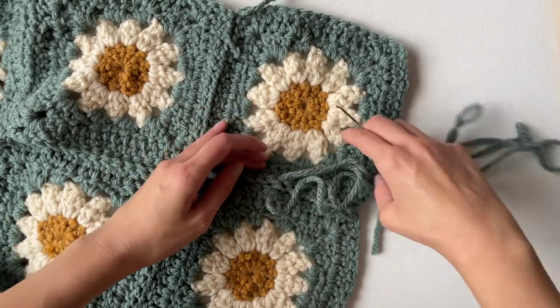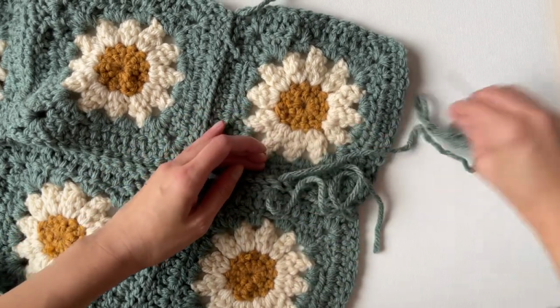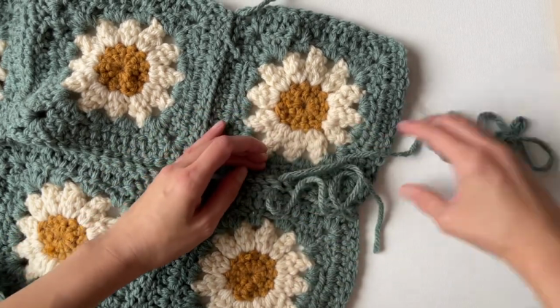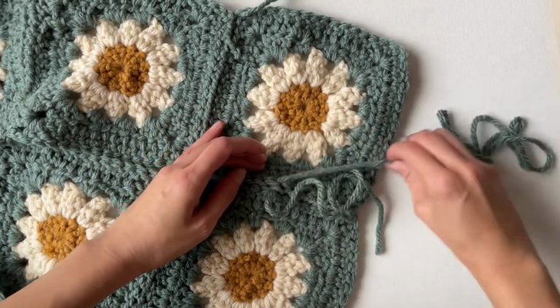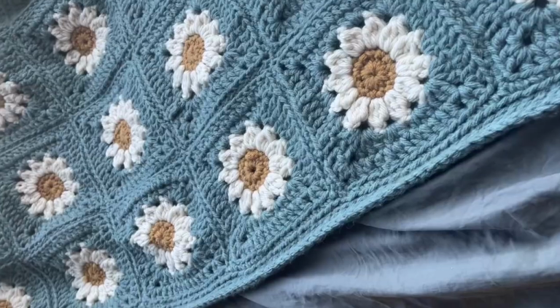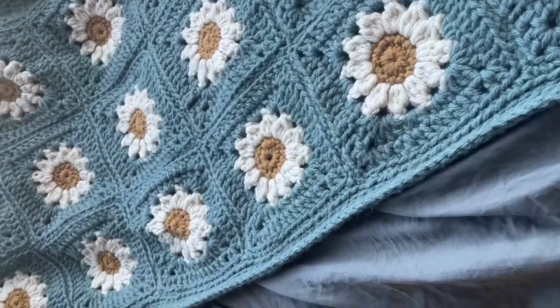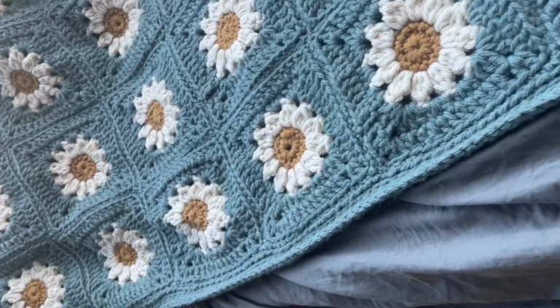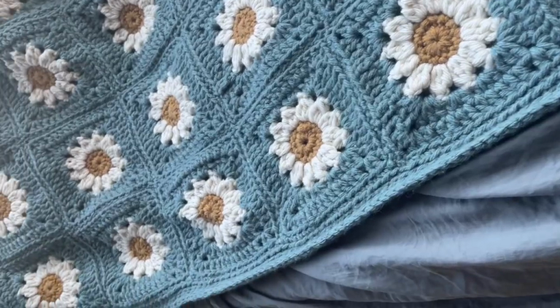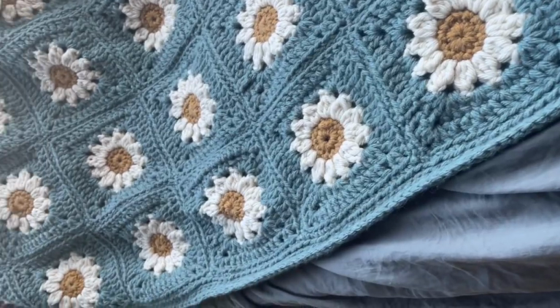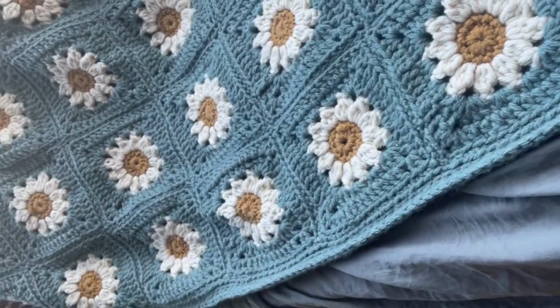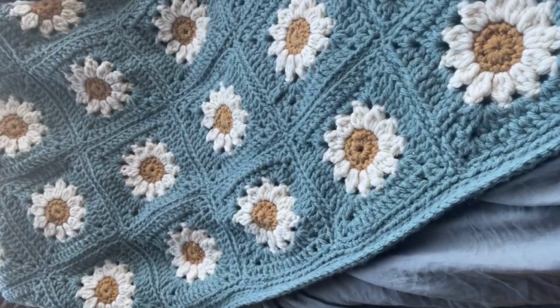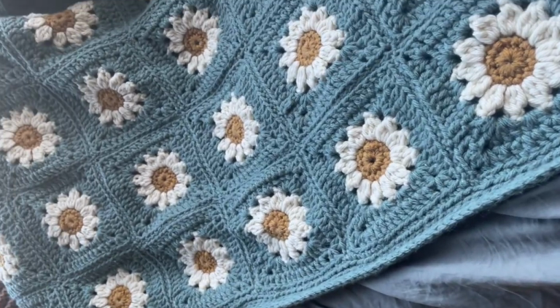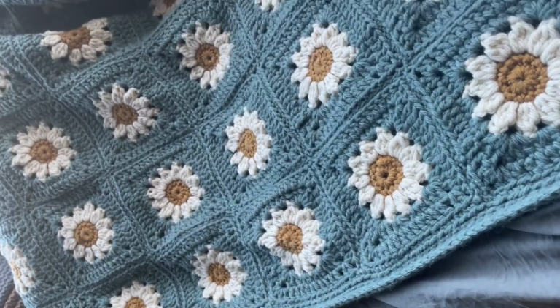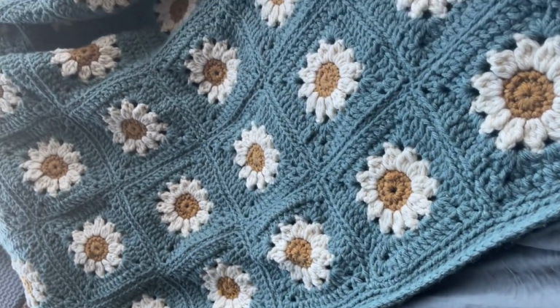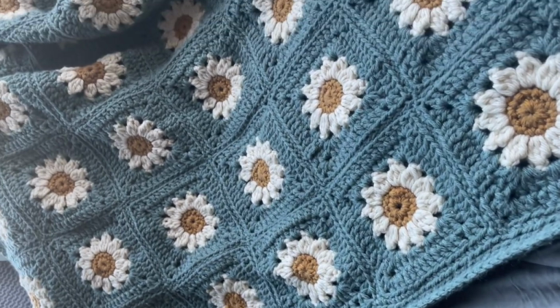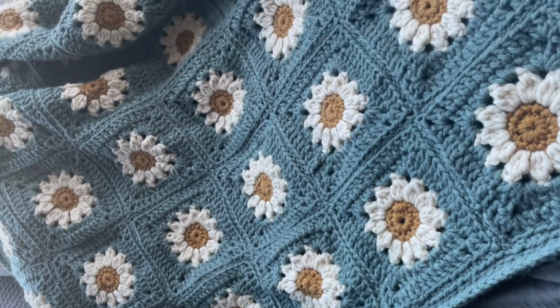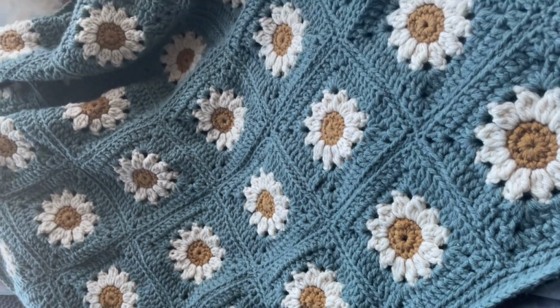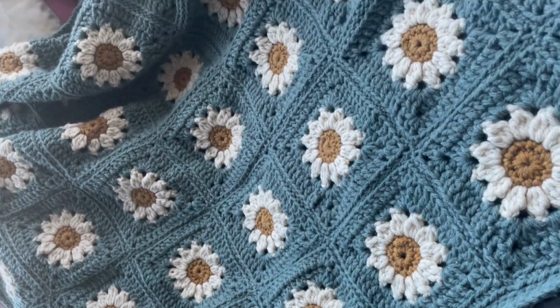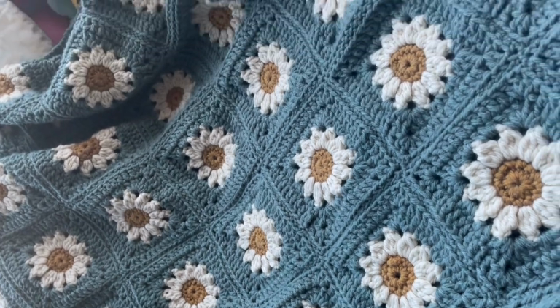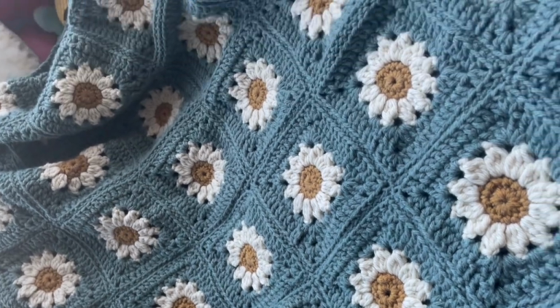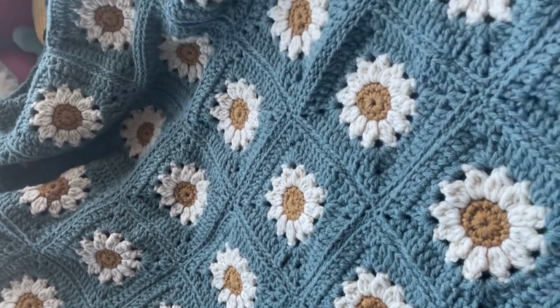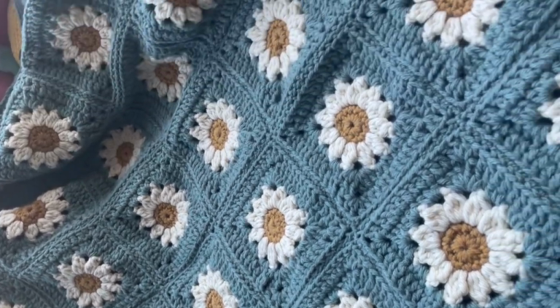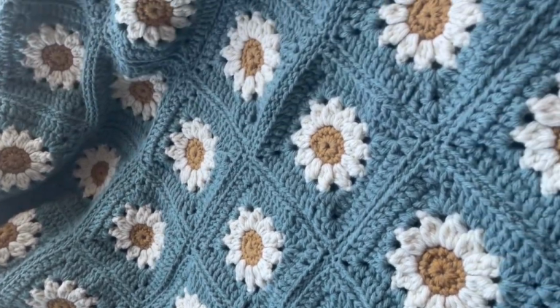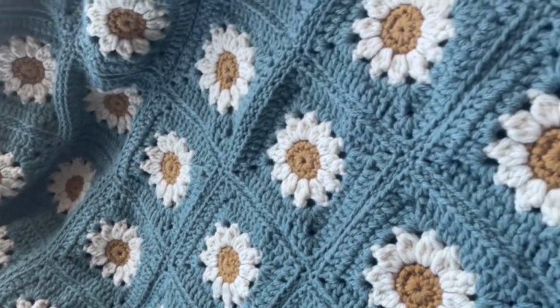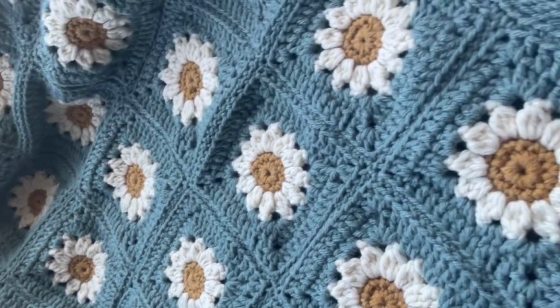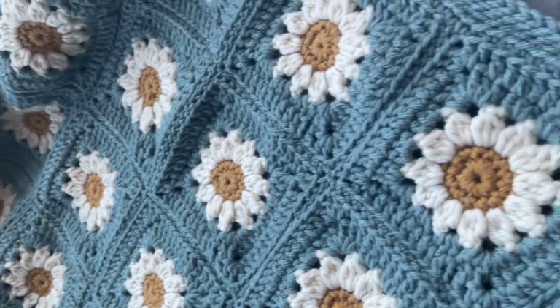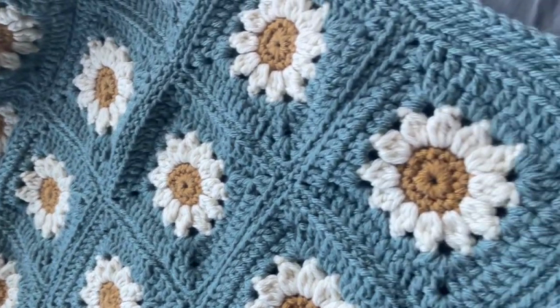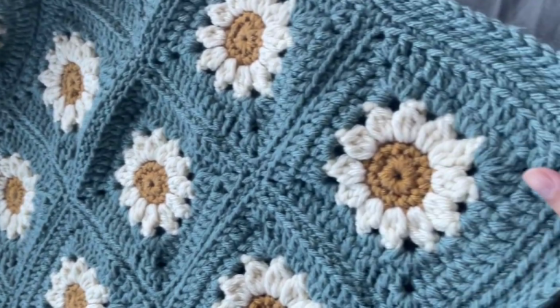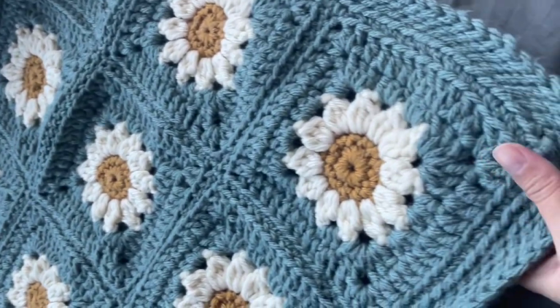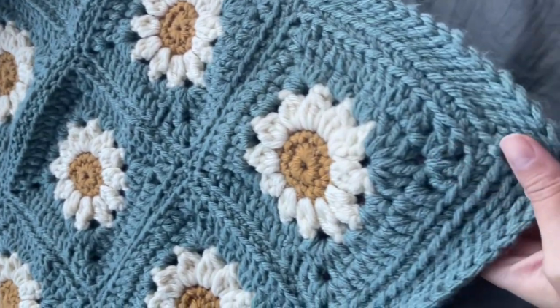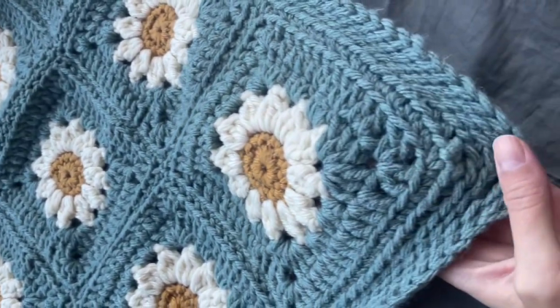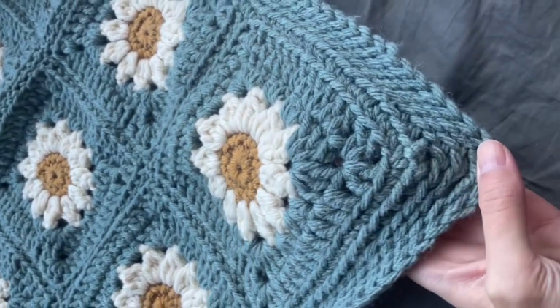The wrong sides of the granny squares should be facing you when you're whip stitching them together. However, the right sides of the granny squares should be facing you as you're crocheting the slip stitch border at the very end.